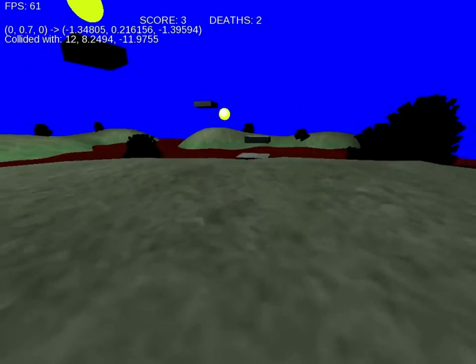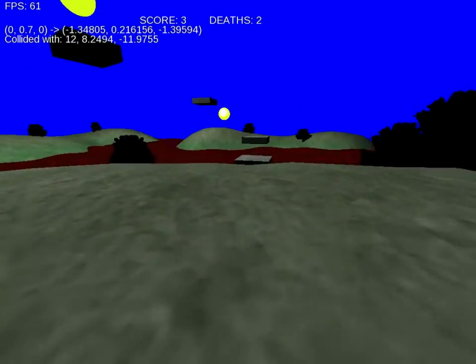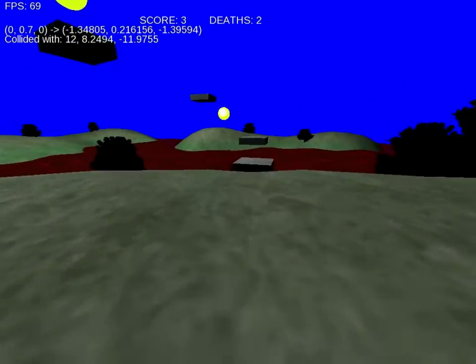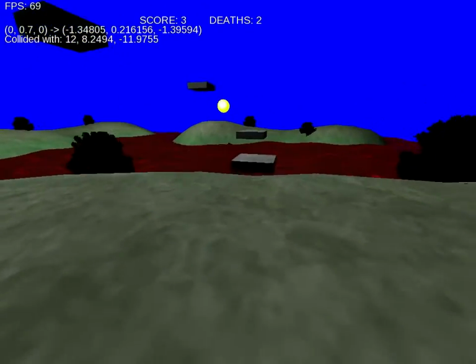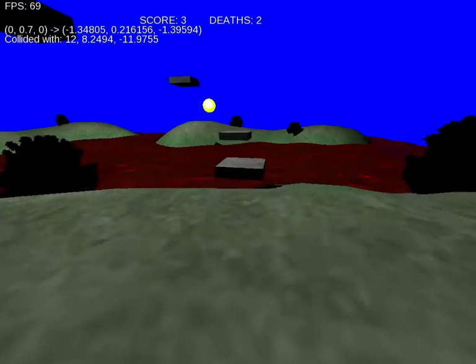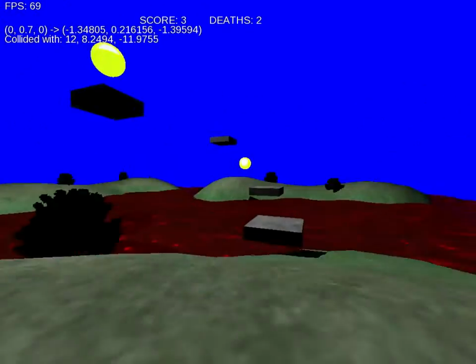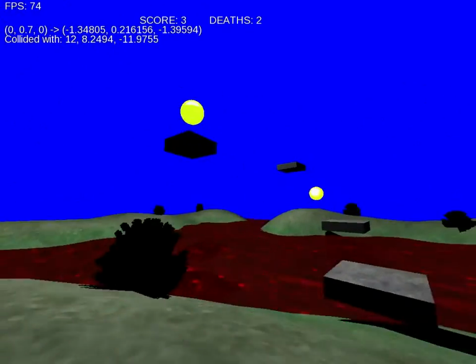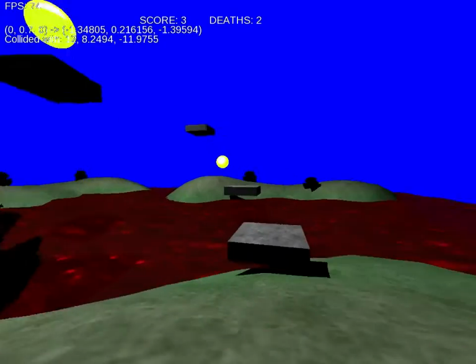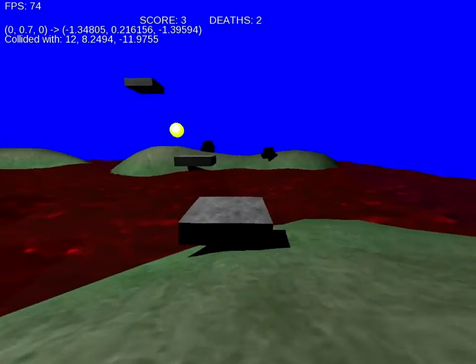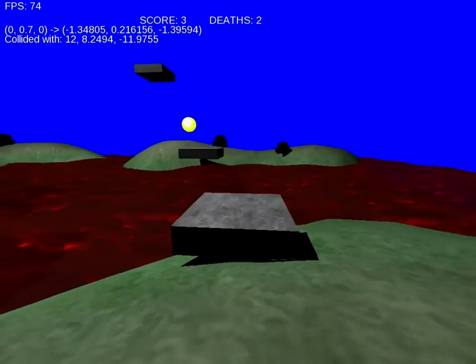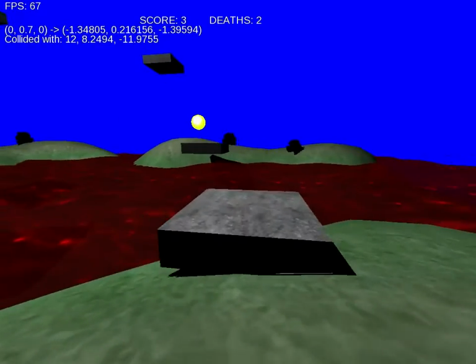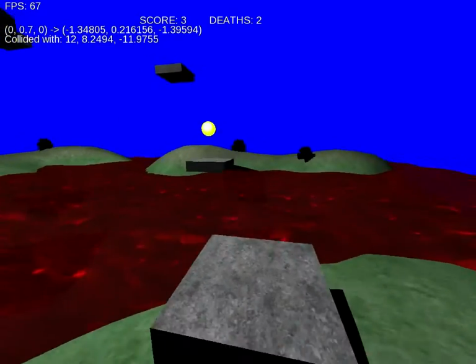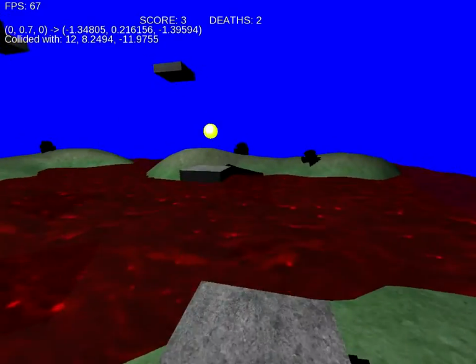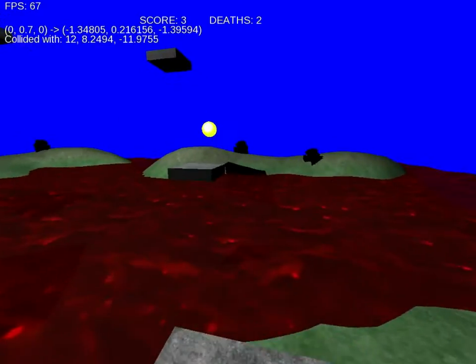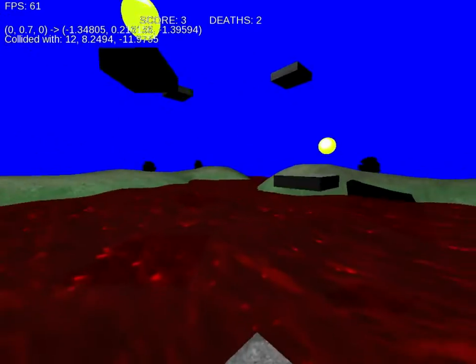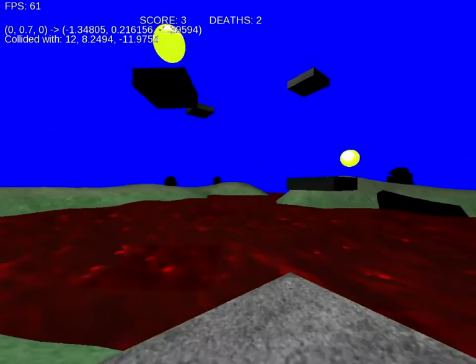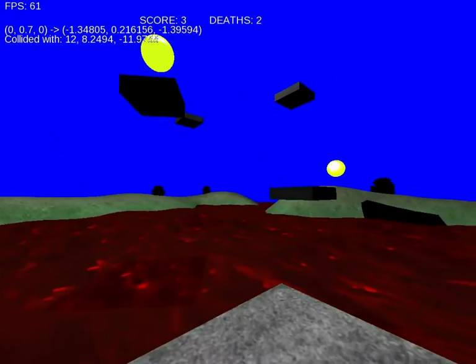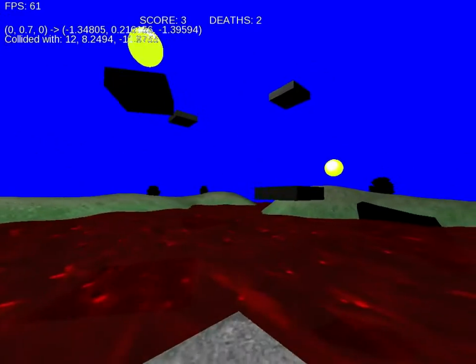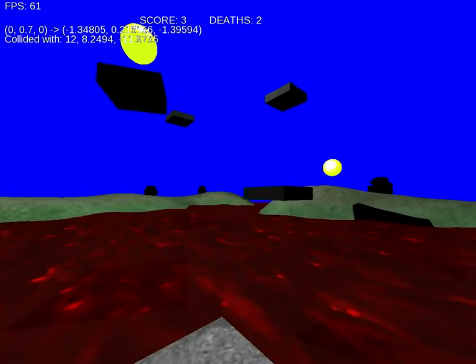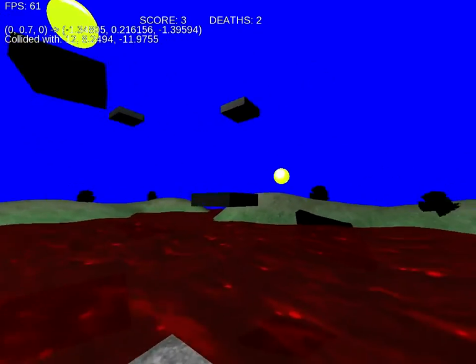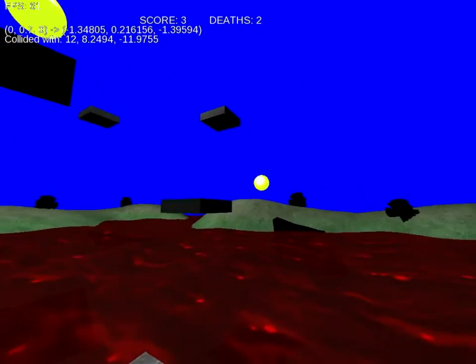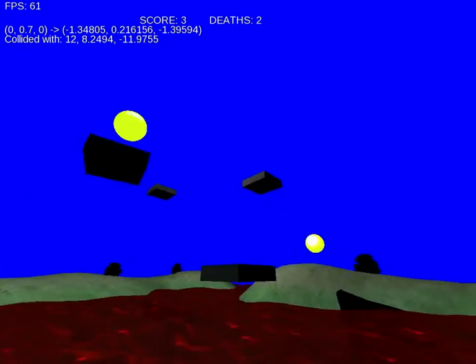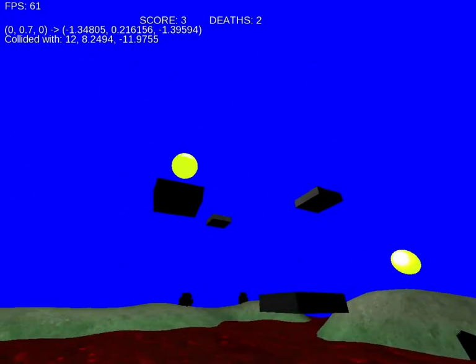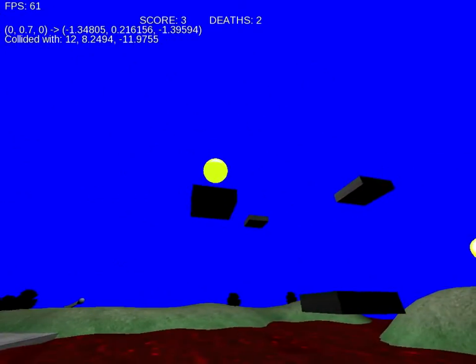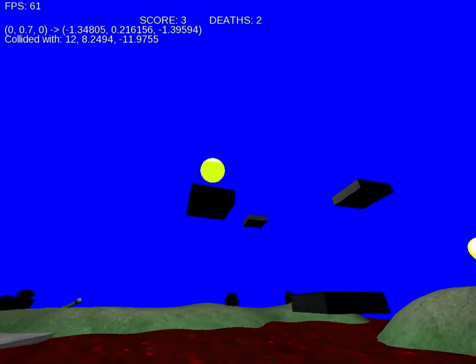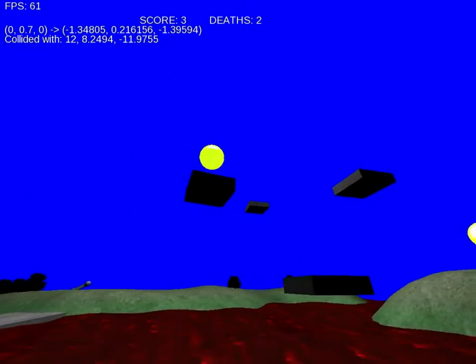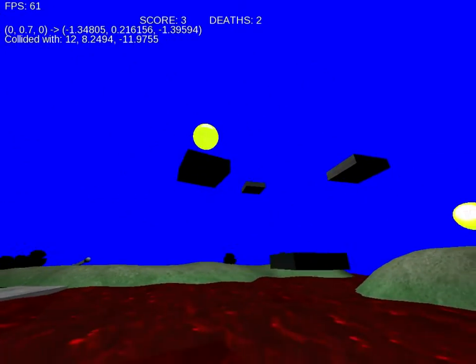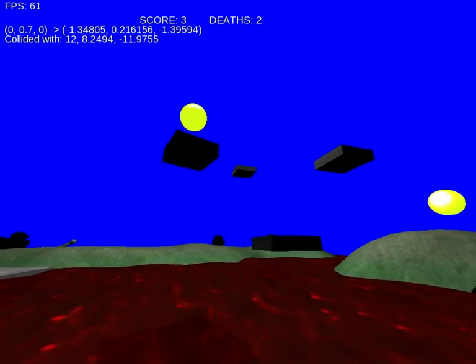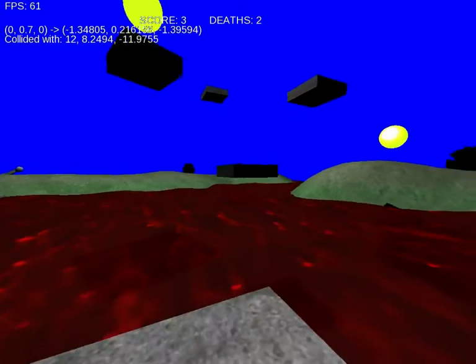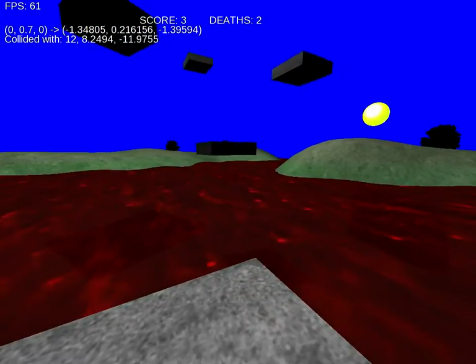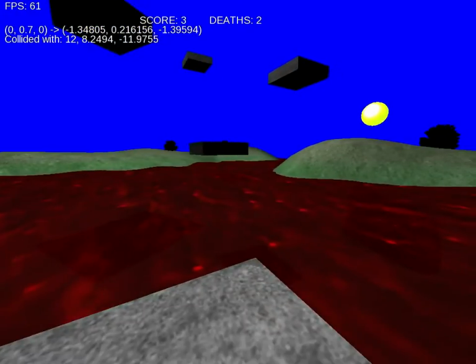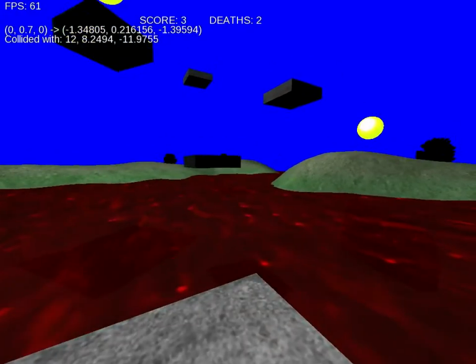Crossing the bridge and going to the other side is quite nice. On this side we need to get to the remaining two spheres, which we need to do by navigating these moving platforms.